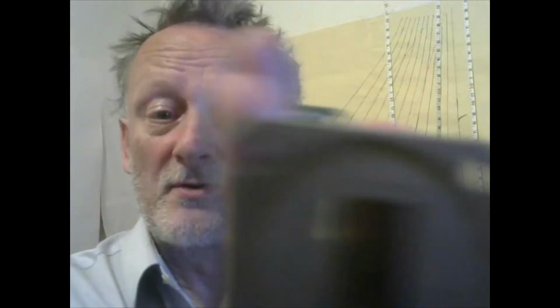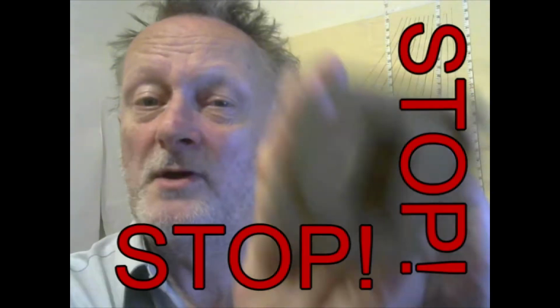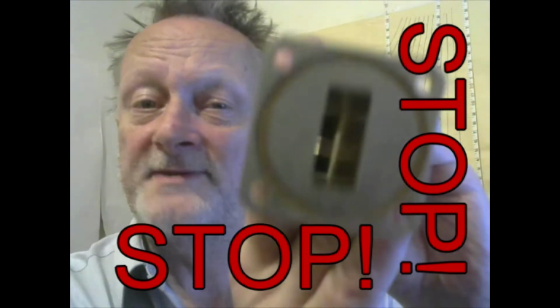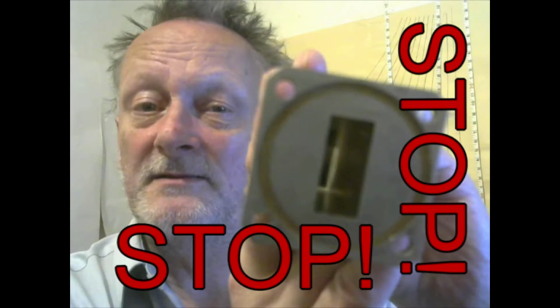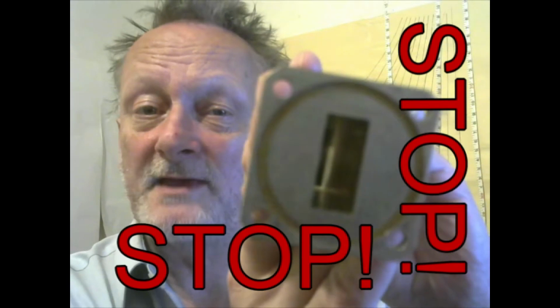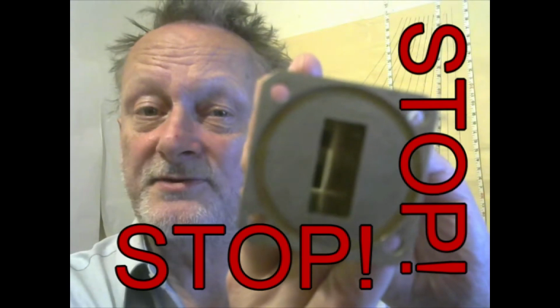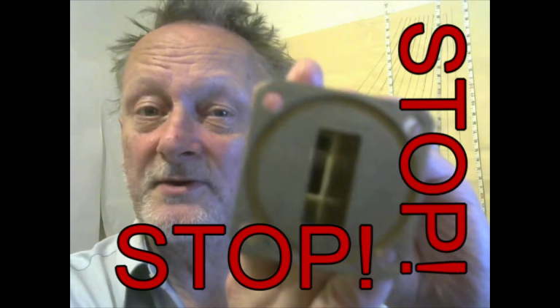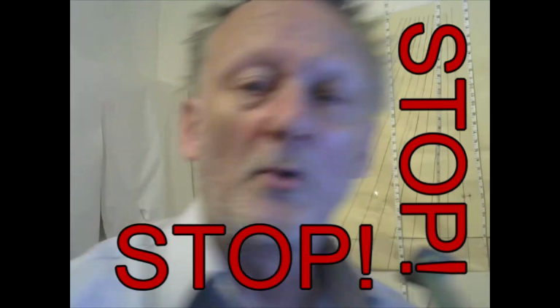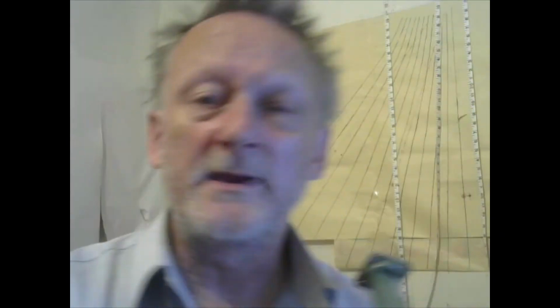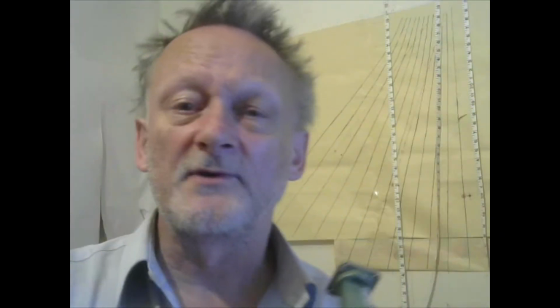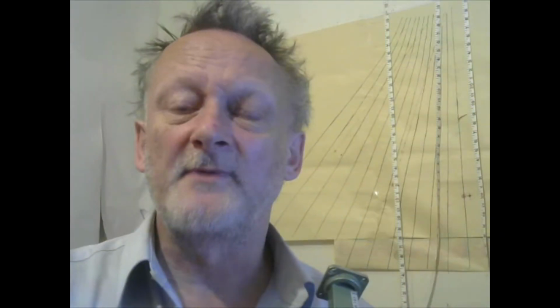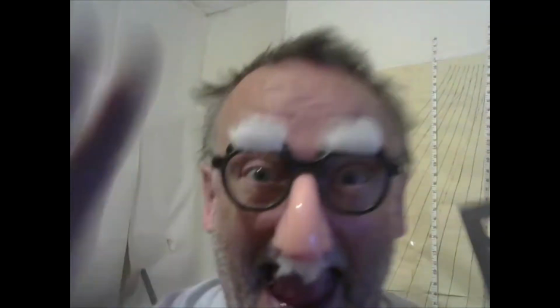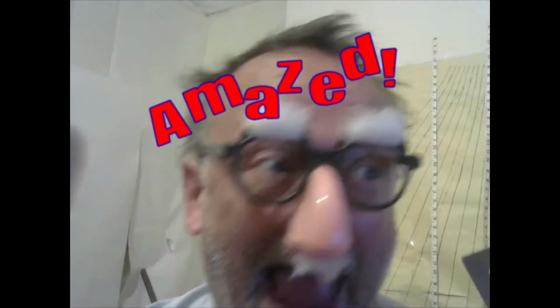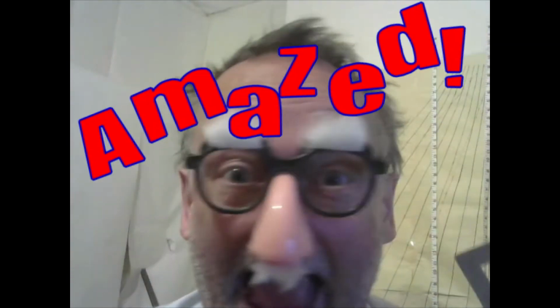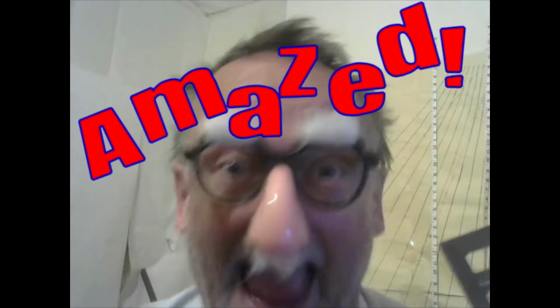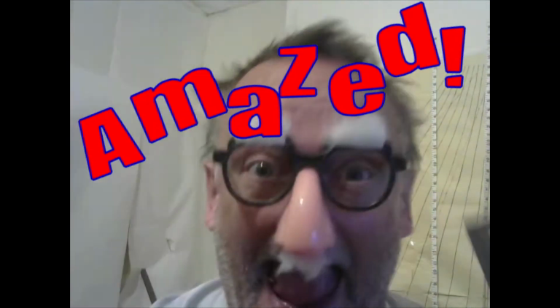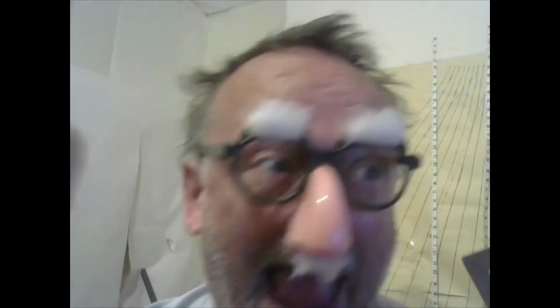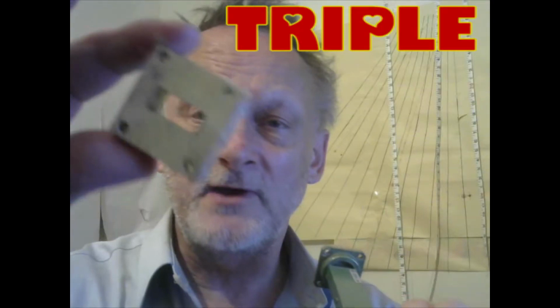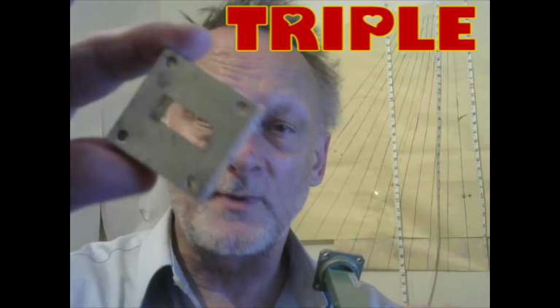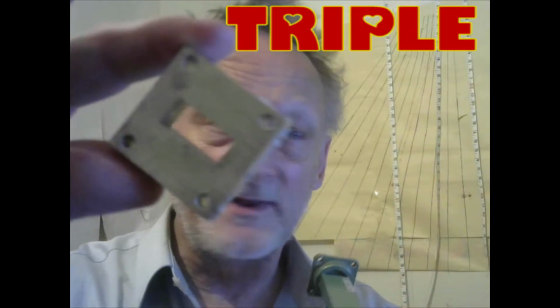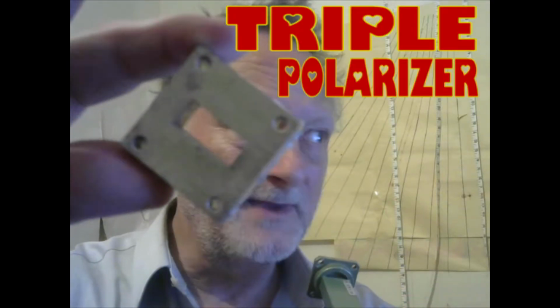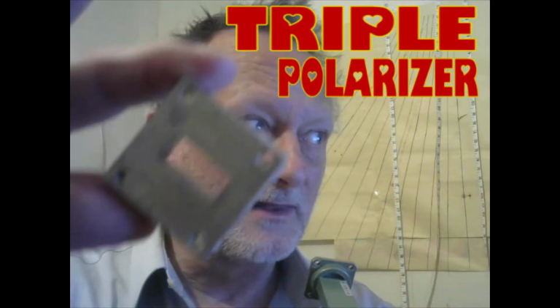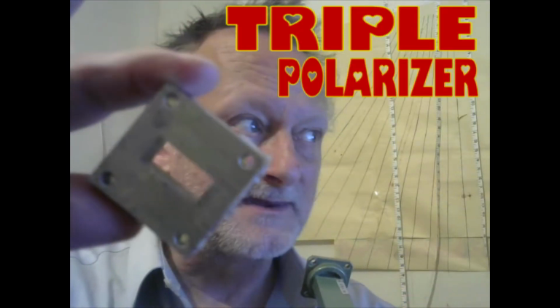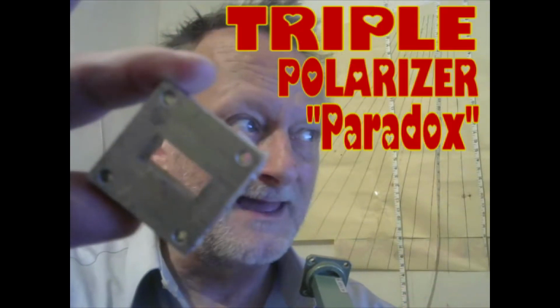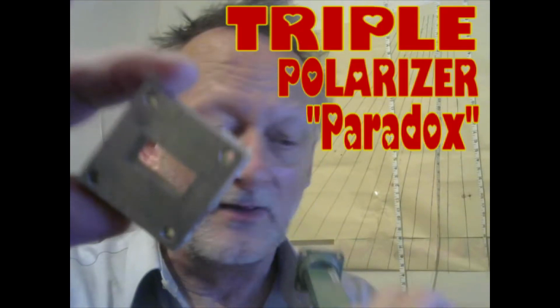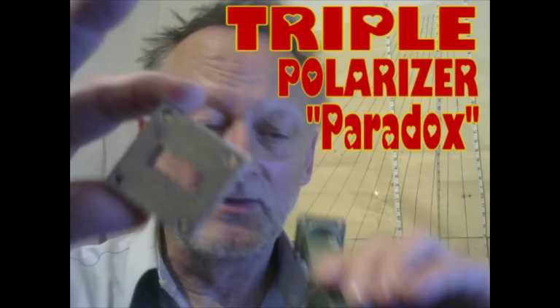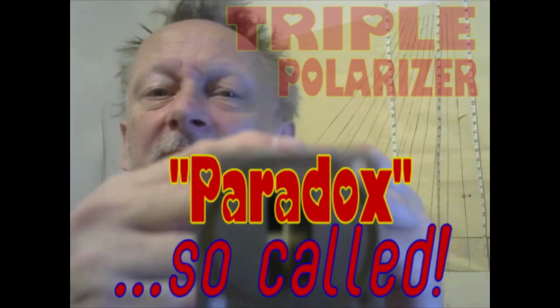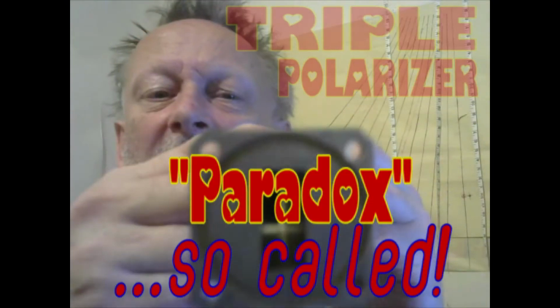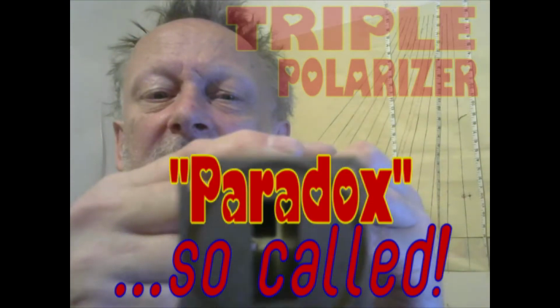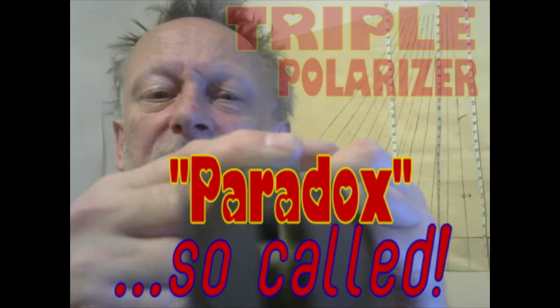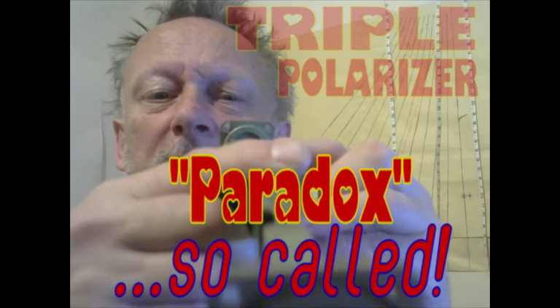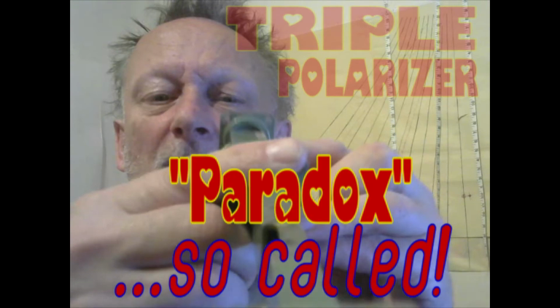So no signal gets through. But we're all supposed to be amazed when we put a third one in the middle at an angle, and light can get through again.